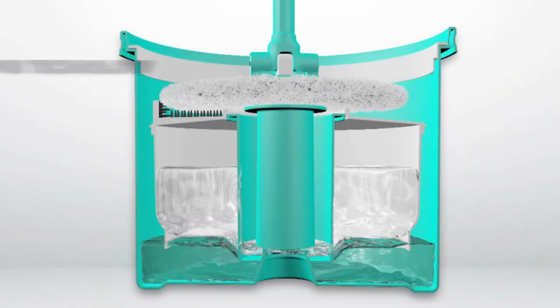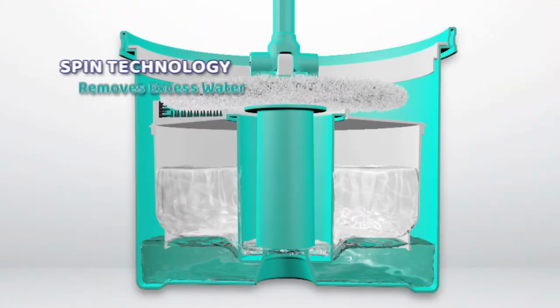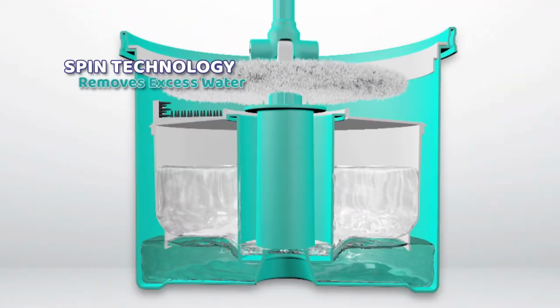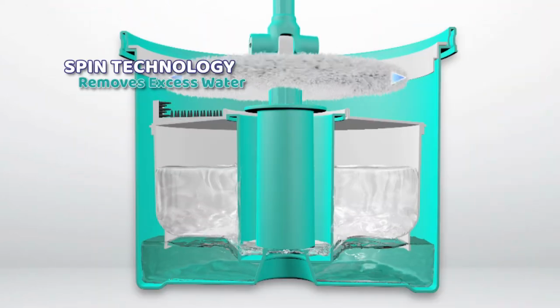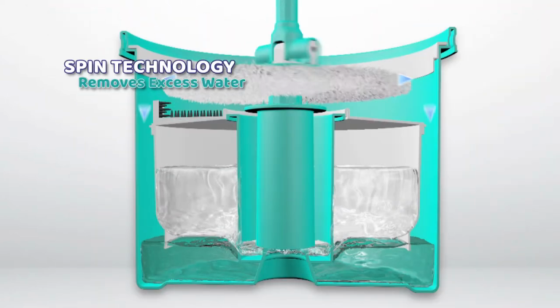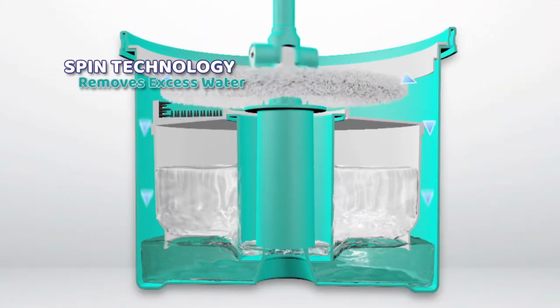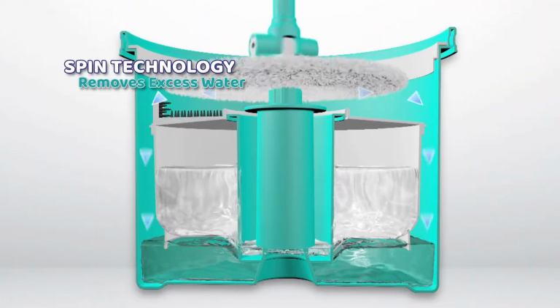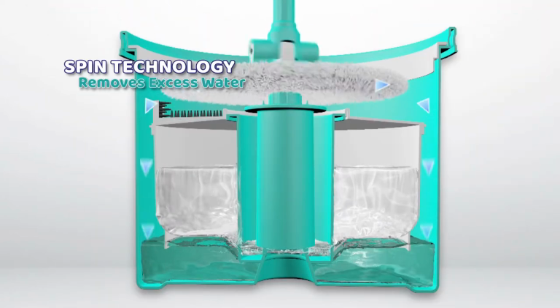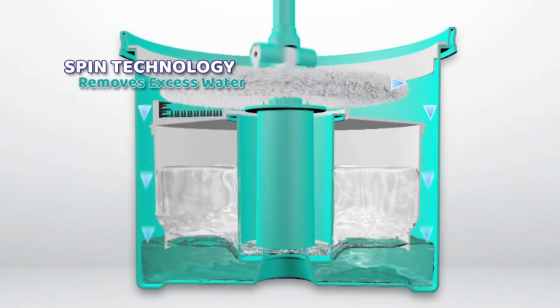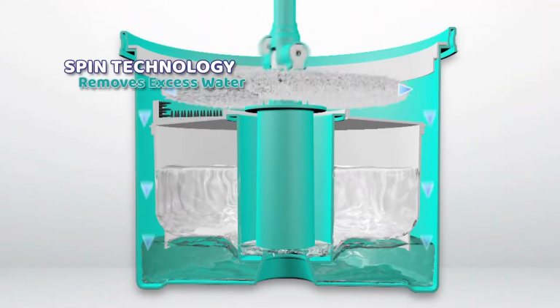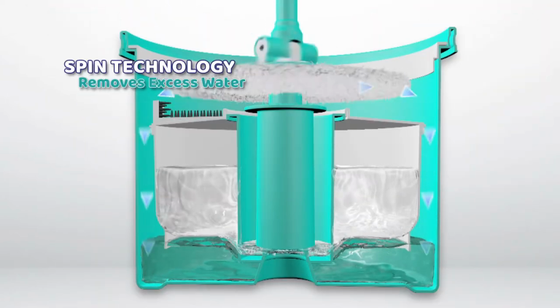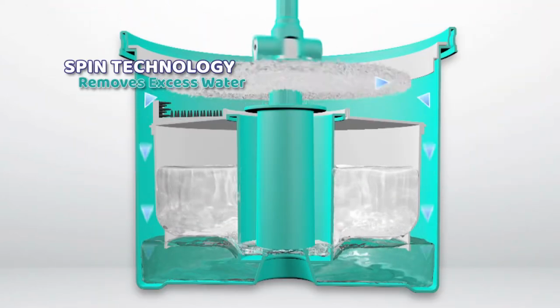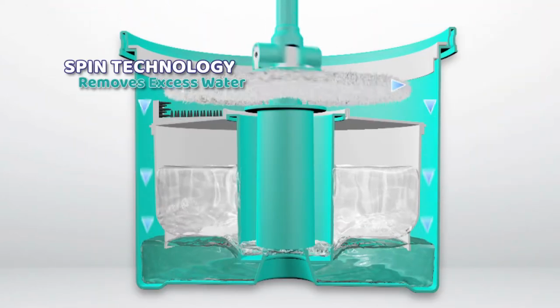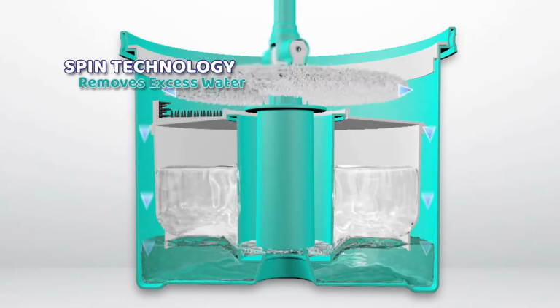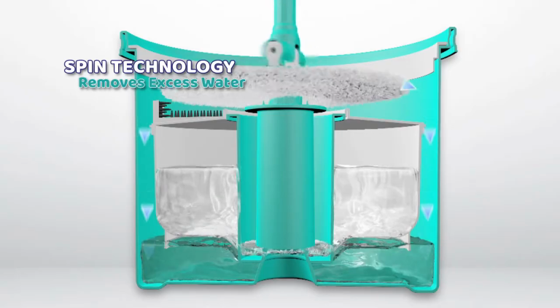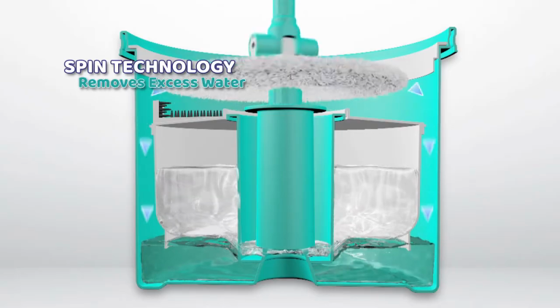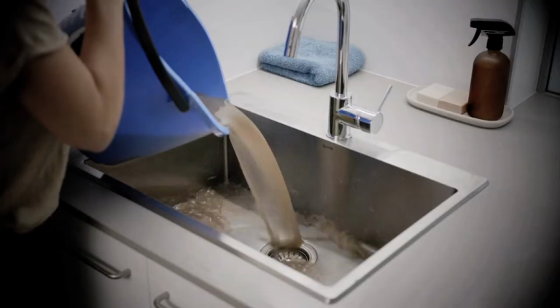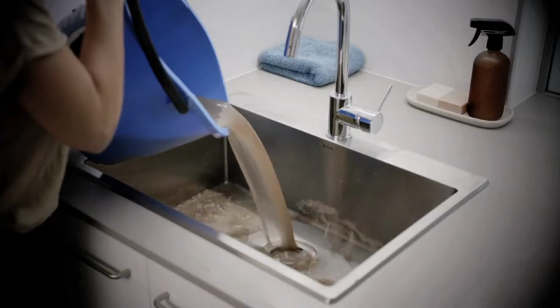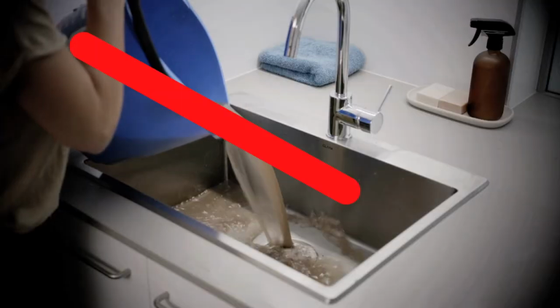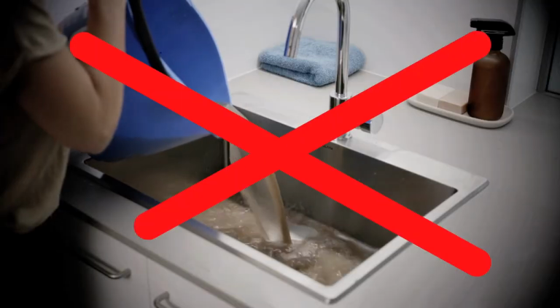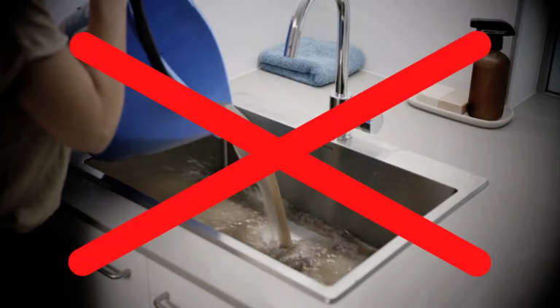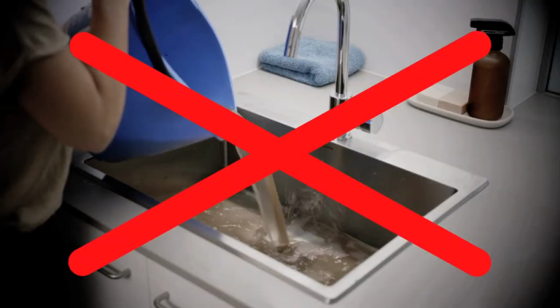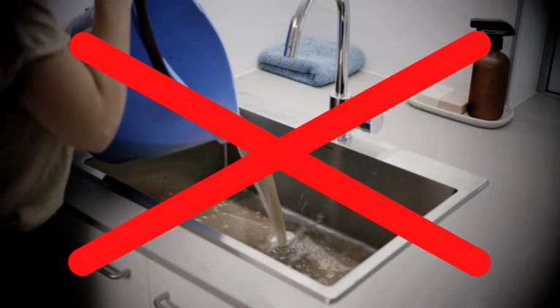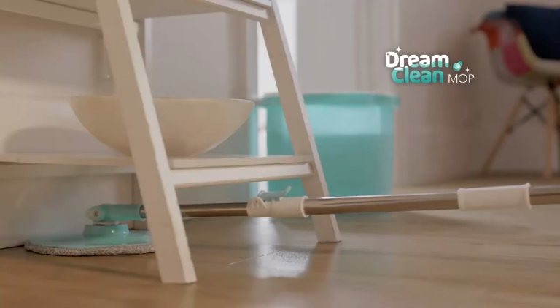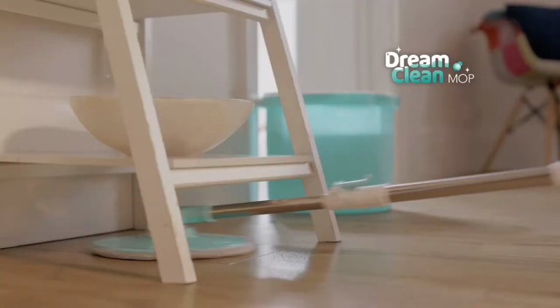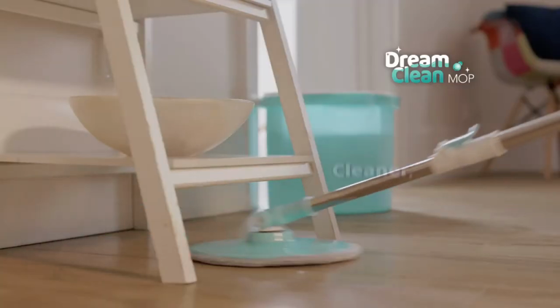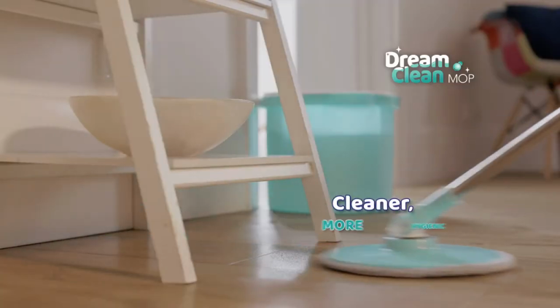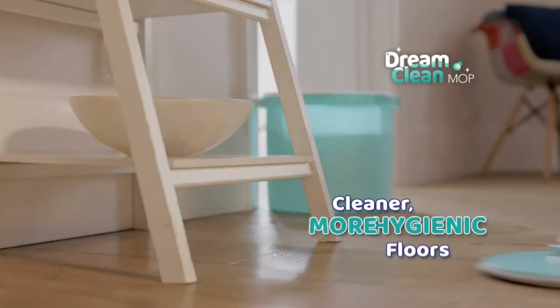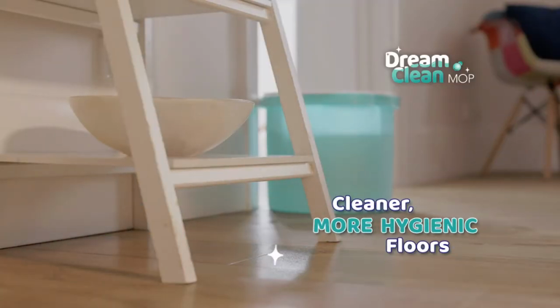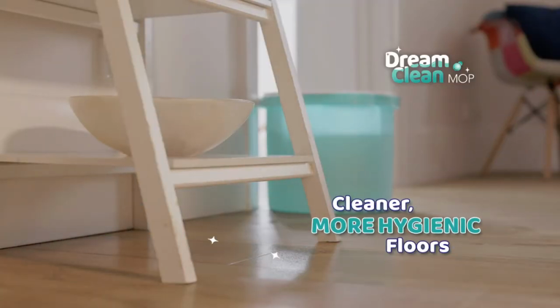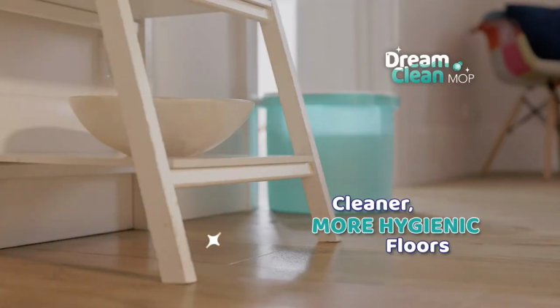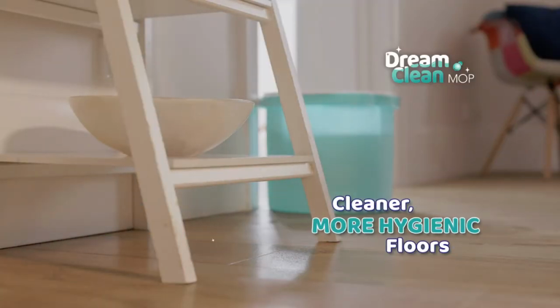And the spin technology removes excess water so your floors dry quicker. So there's no dirty water changes and you get cleaner, more hygienic floors.